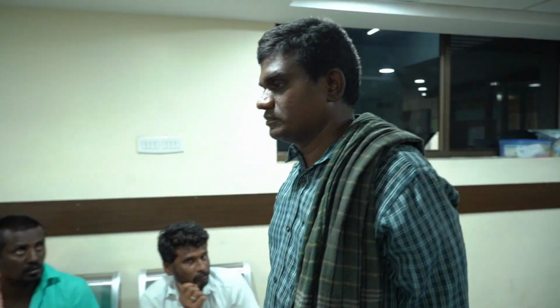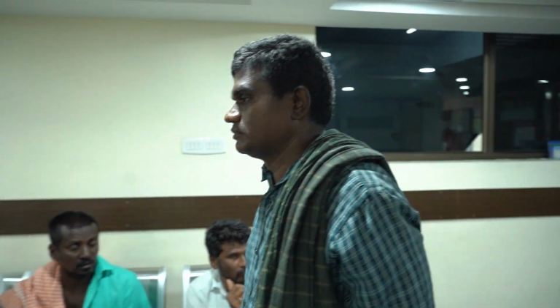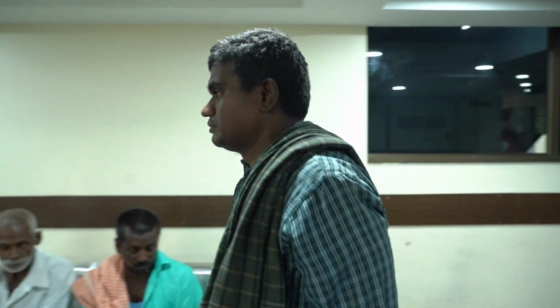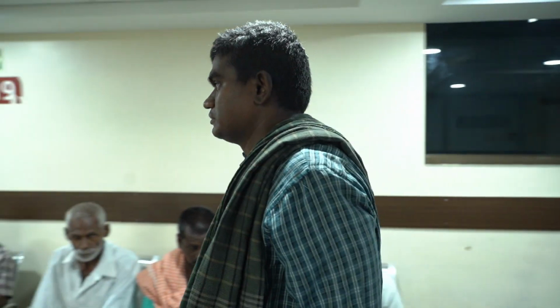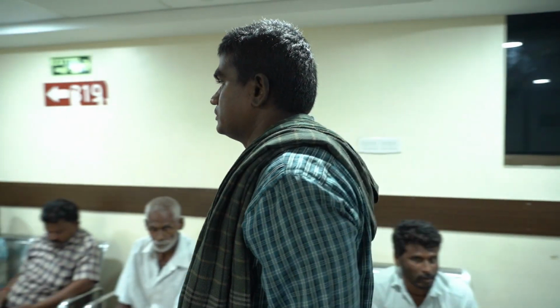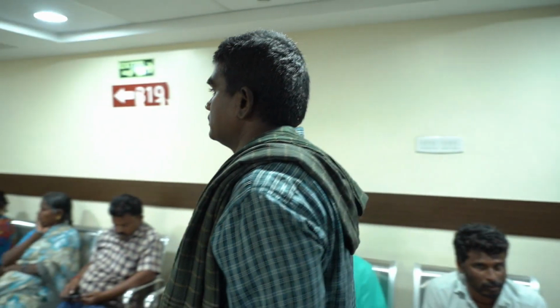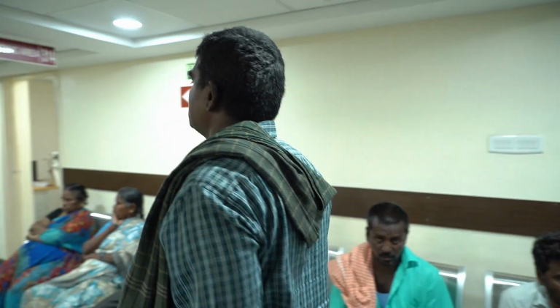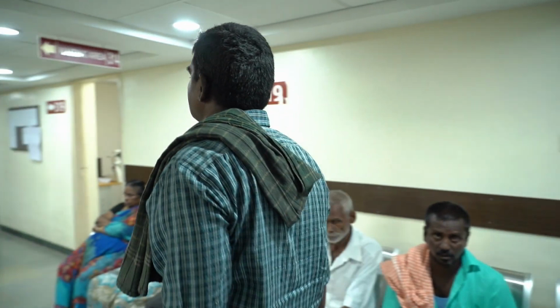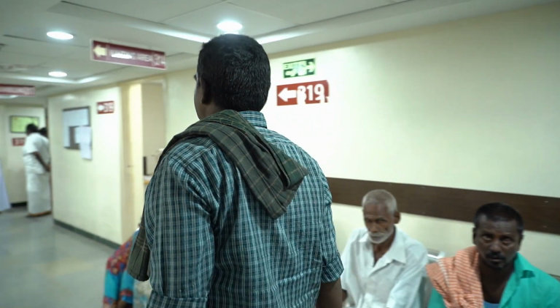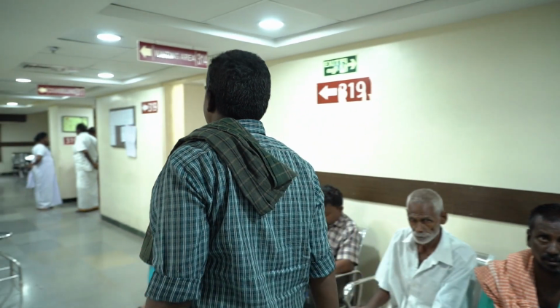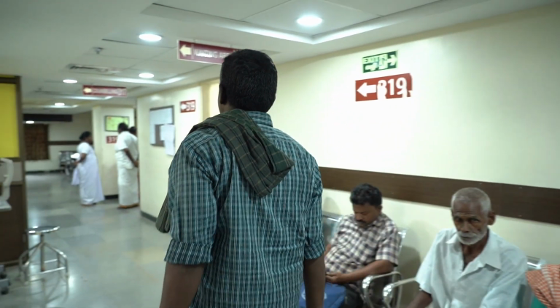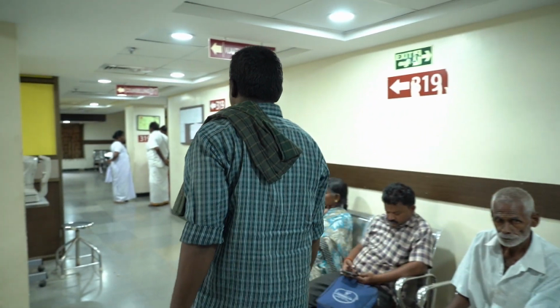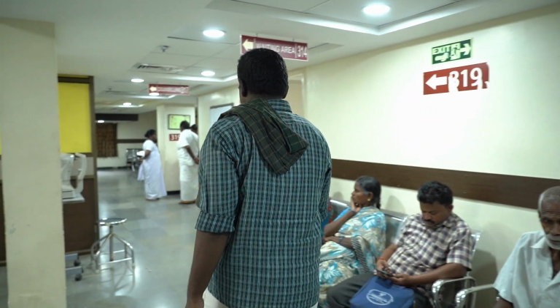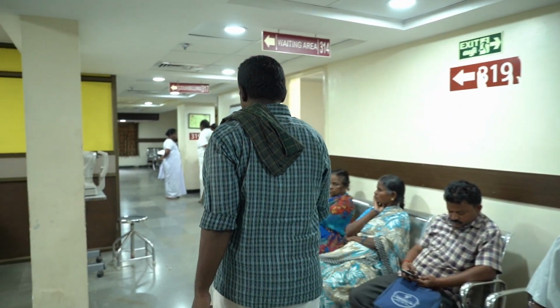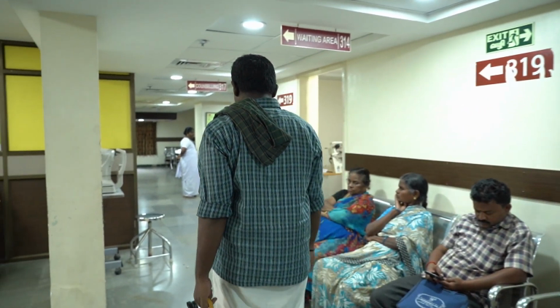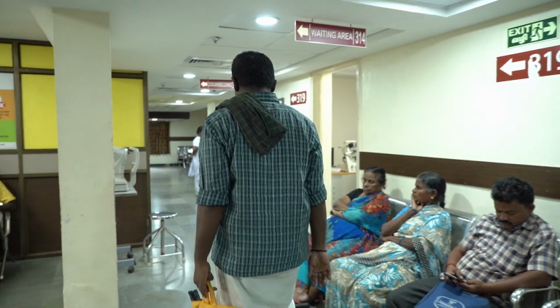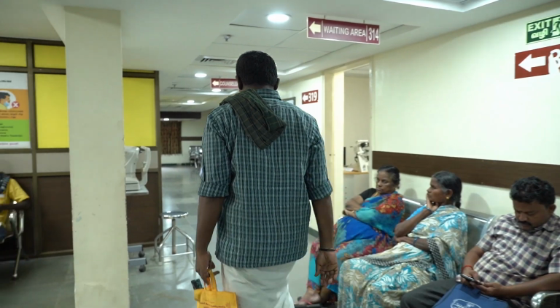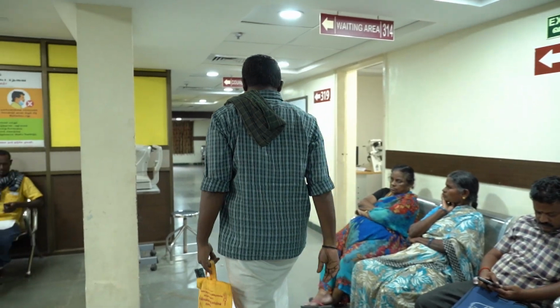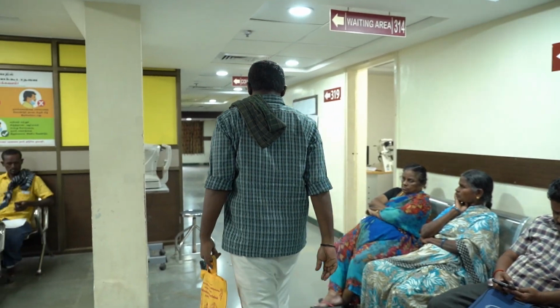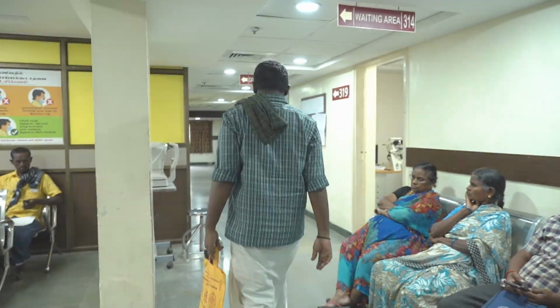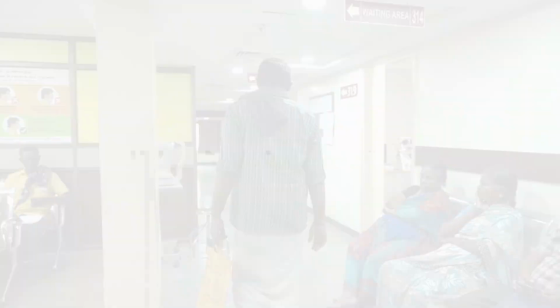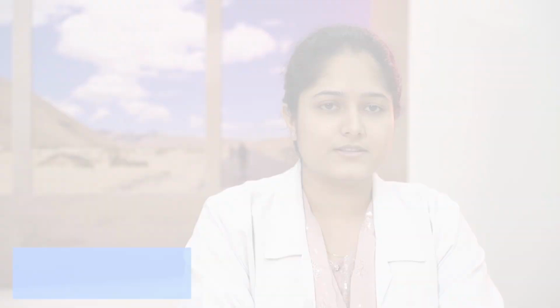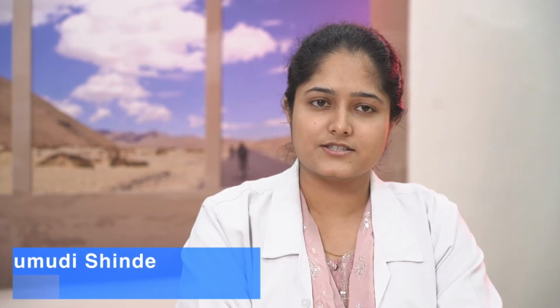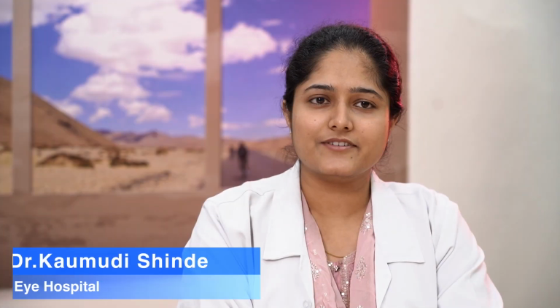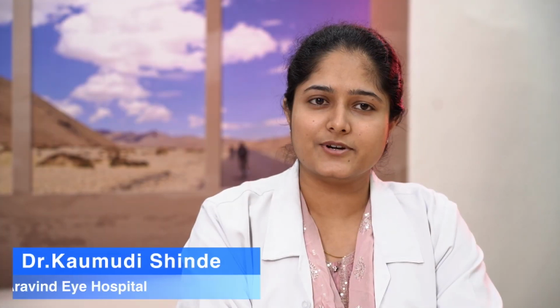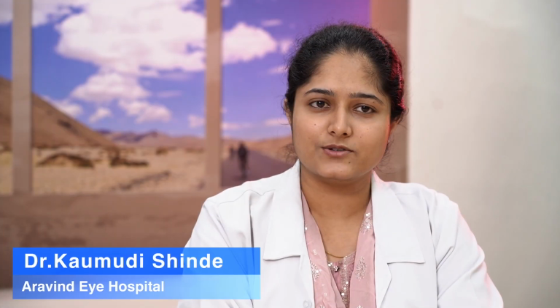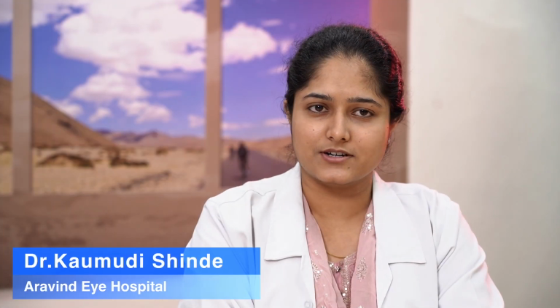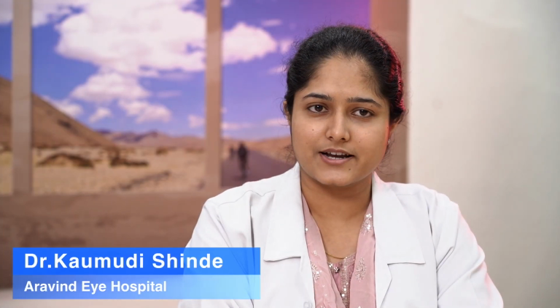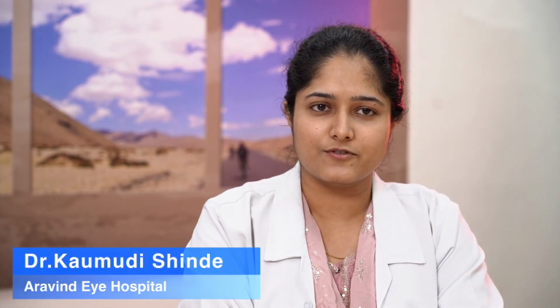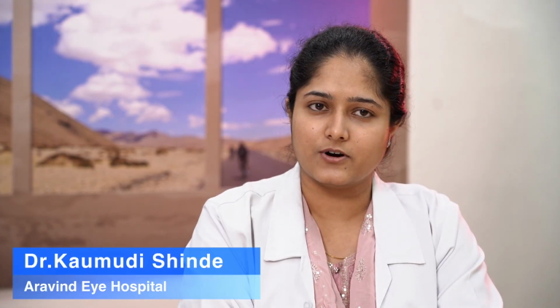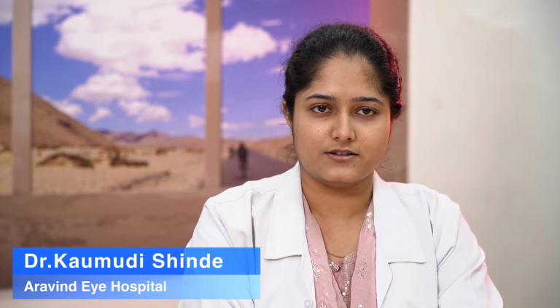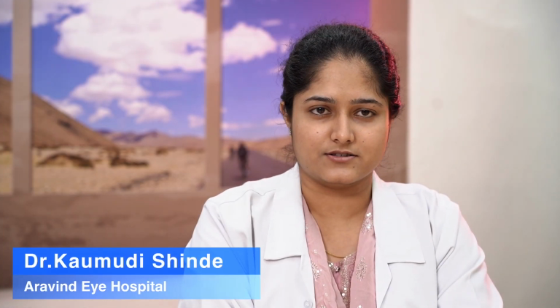Duraiswamy, now filled with relief, returns home happy and satisfied. Let's dive deeper into the understanding of corneal ulcers.